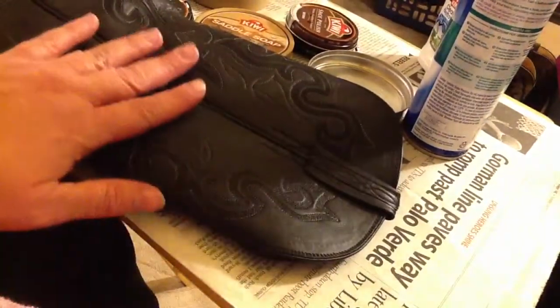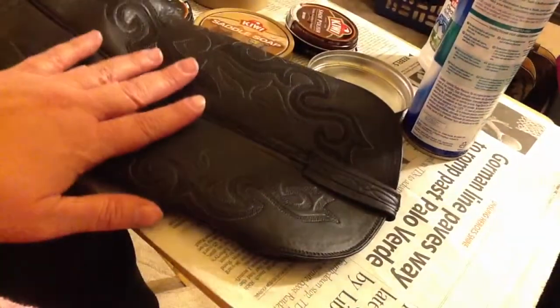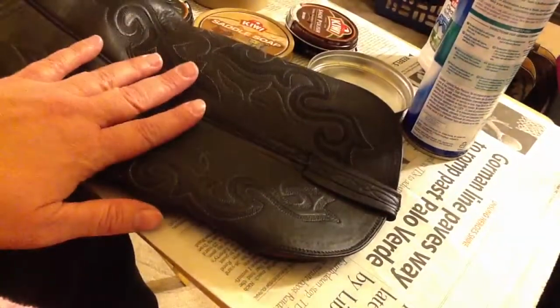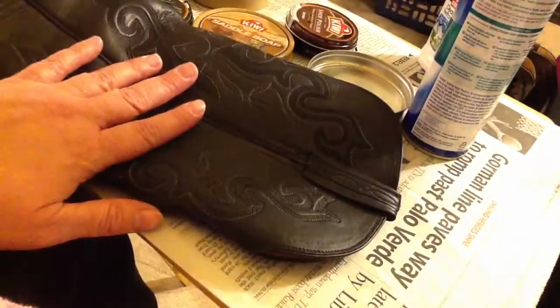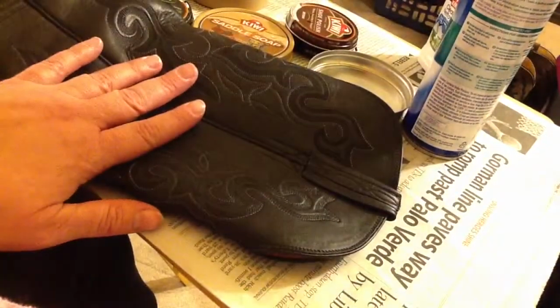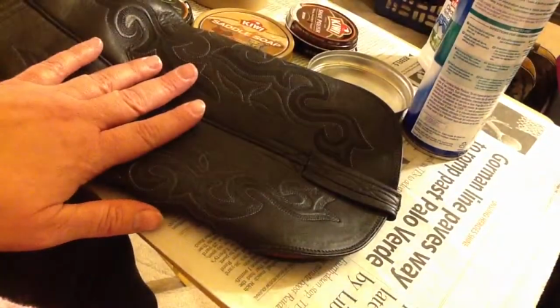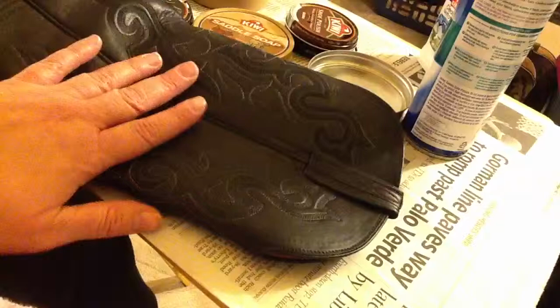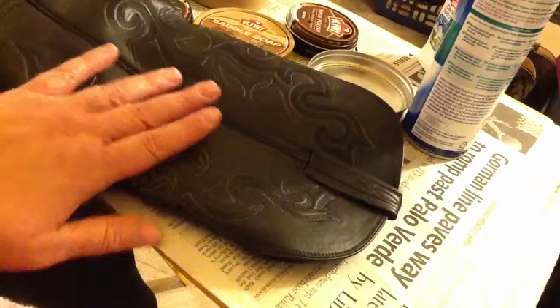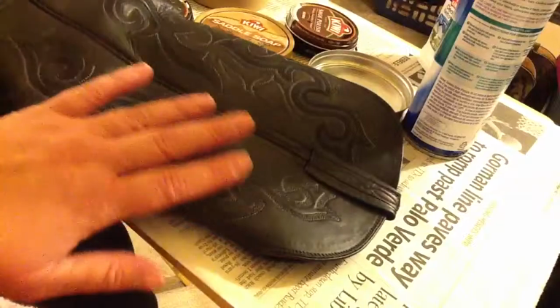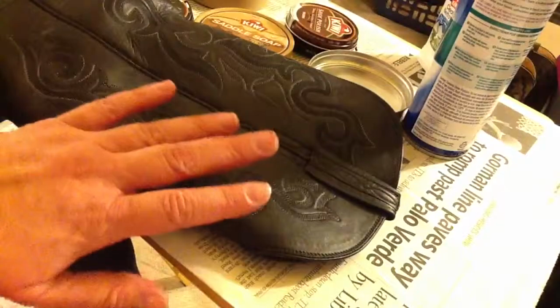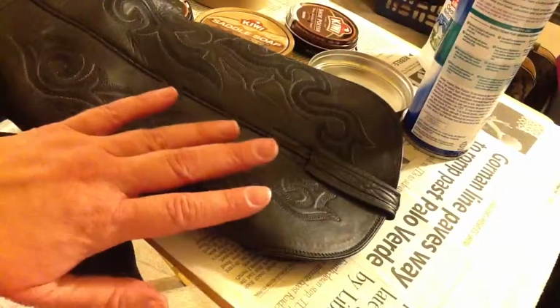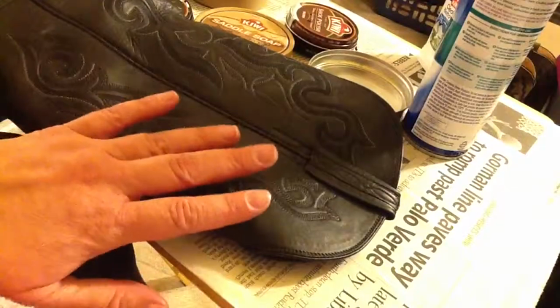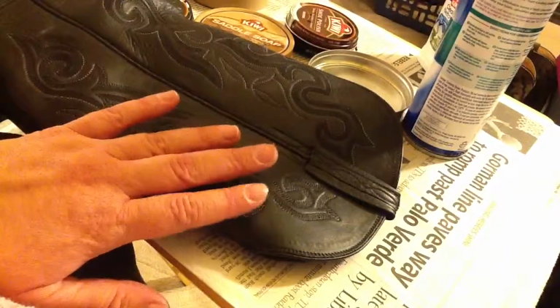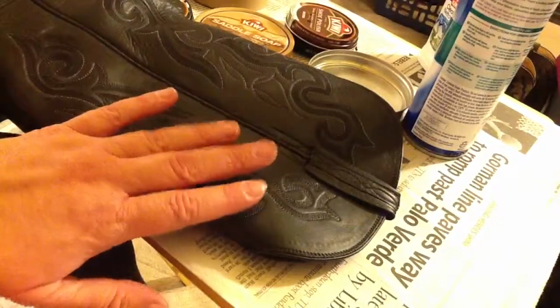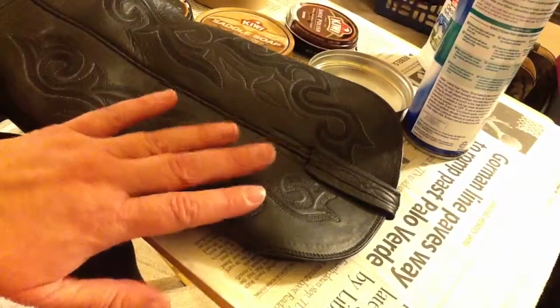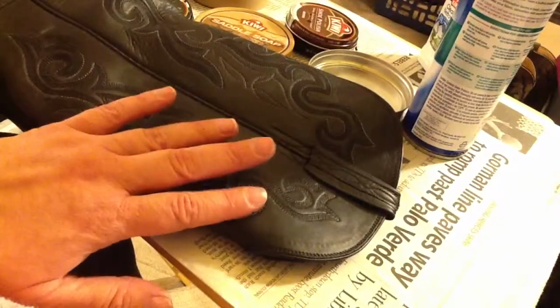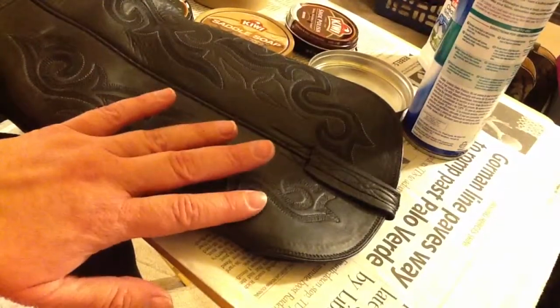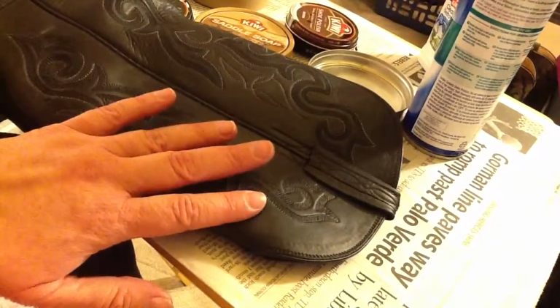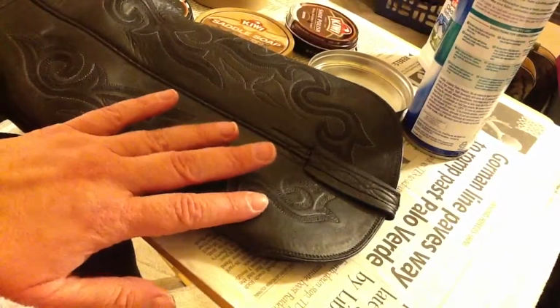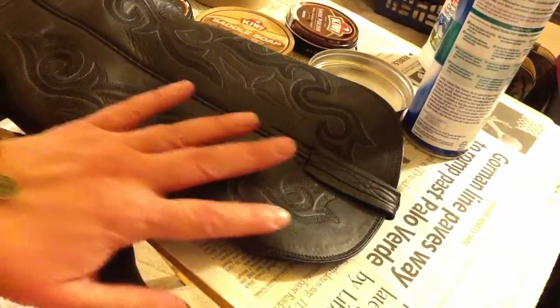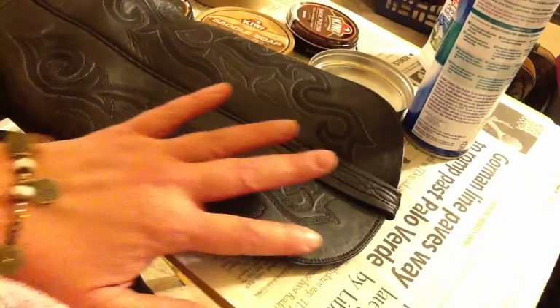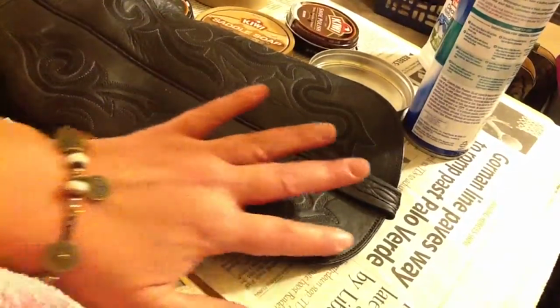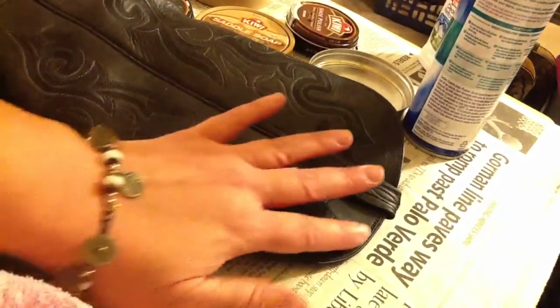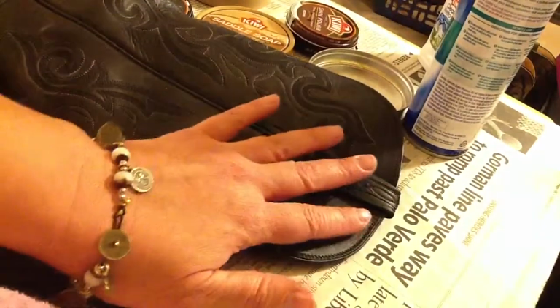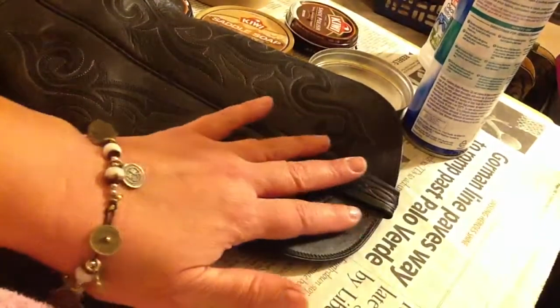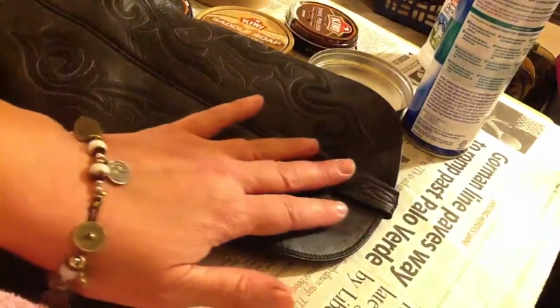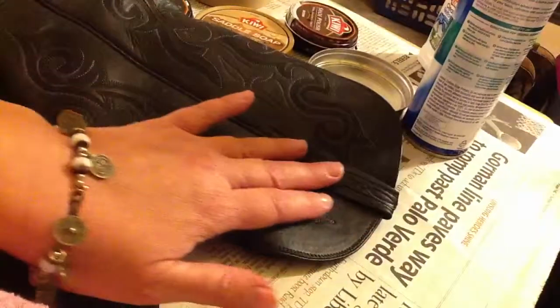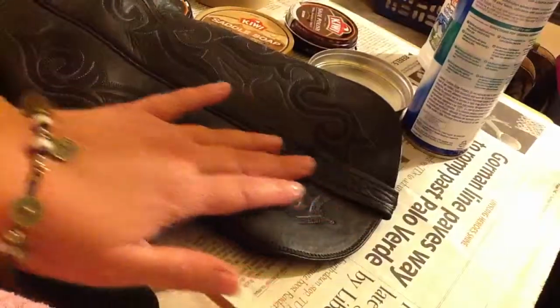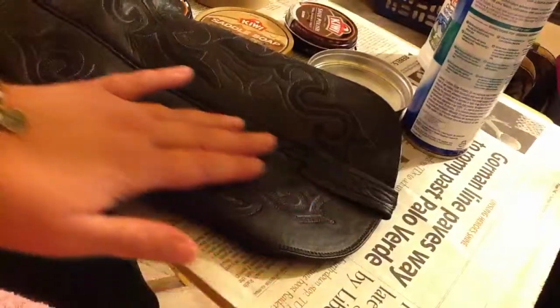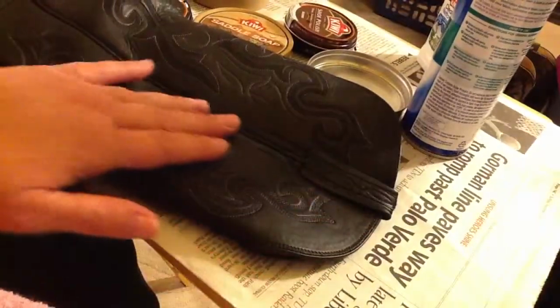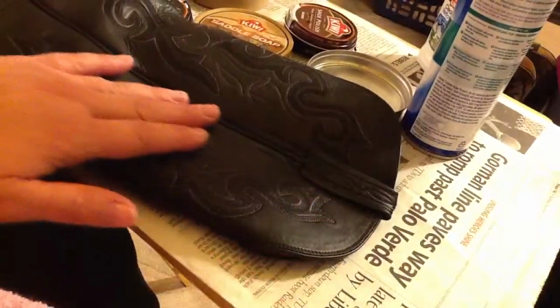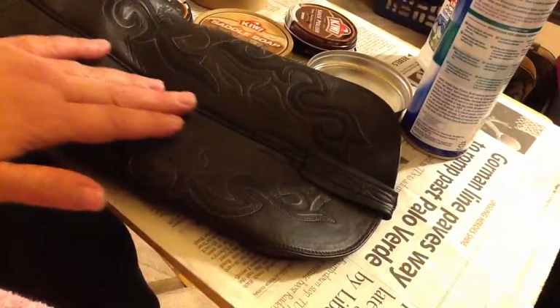The mink oil is not a harsh chemical, and harsh chemicals are not good on these fine leathers.